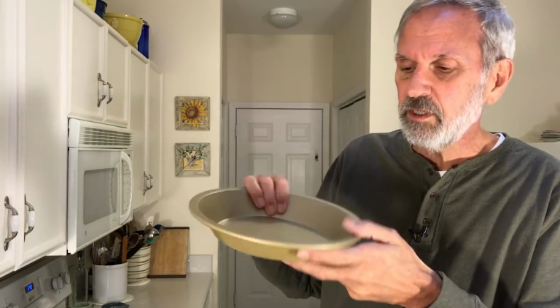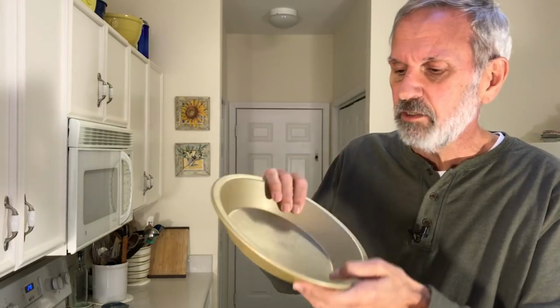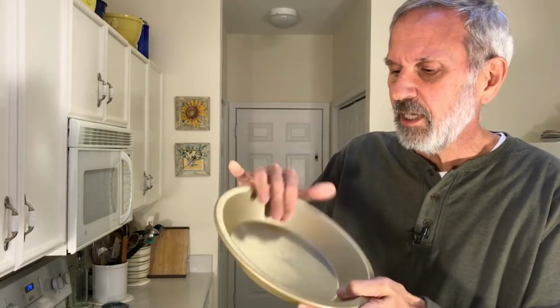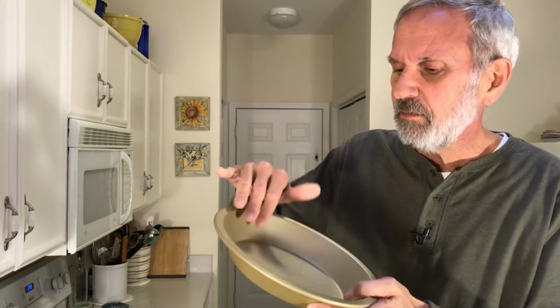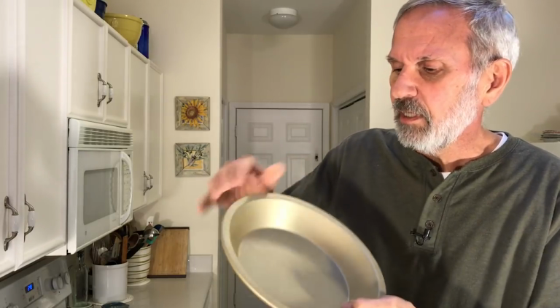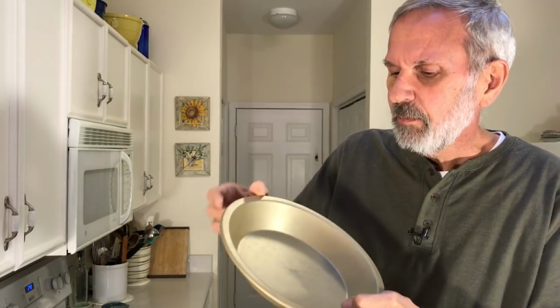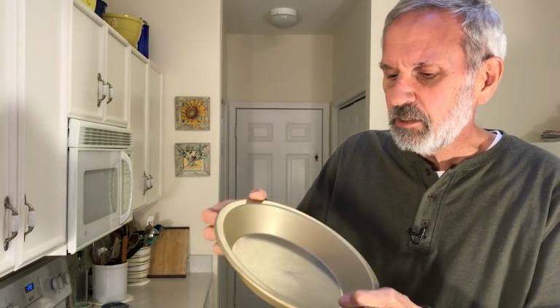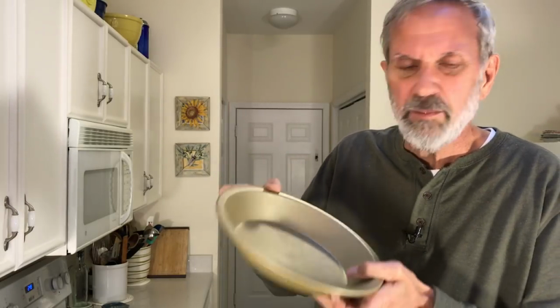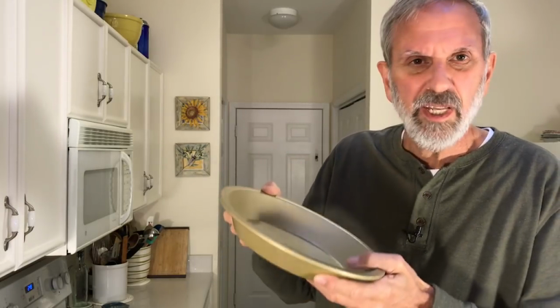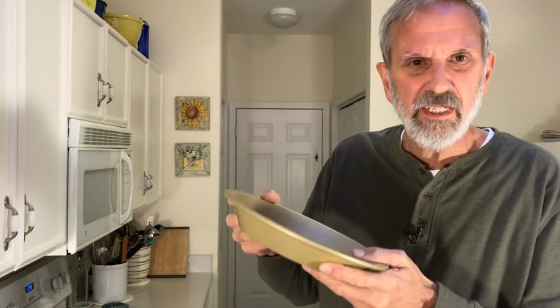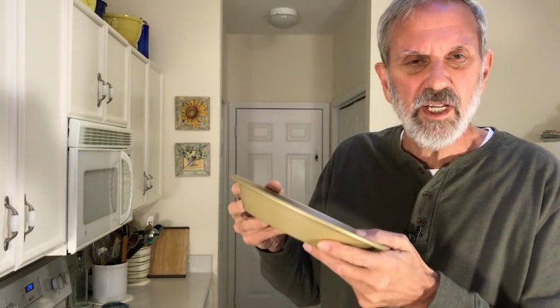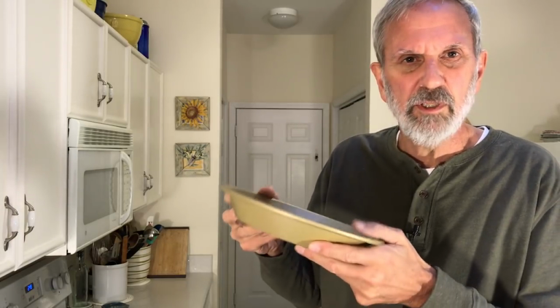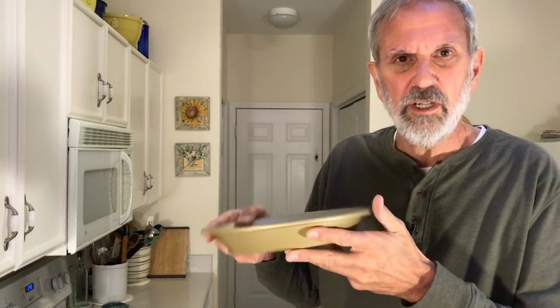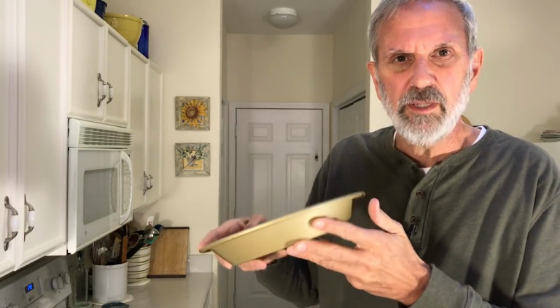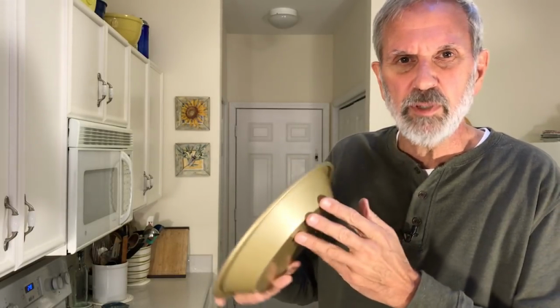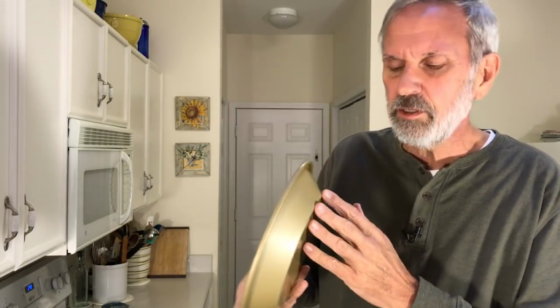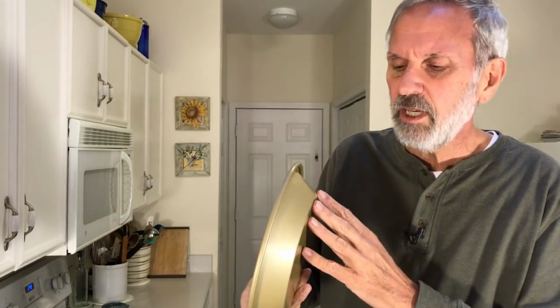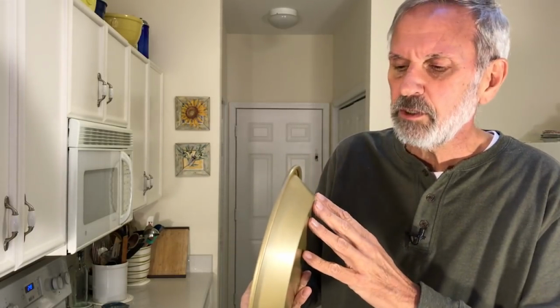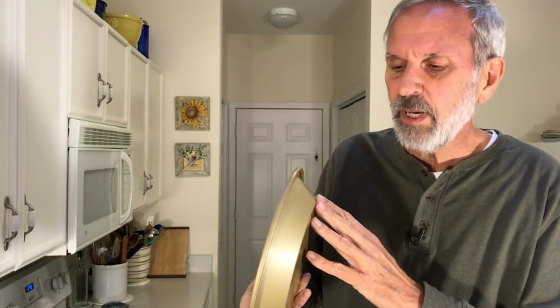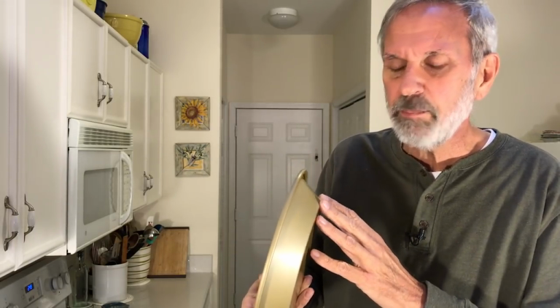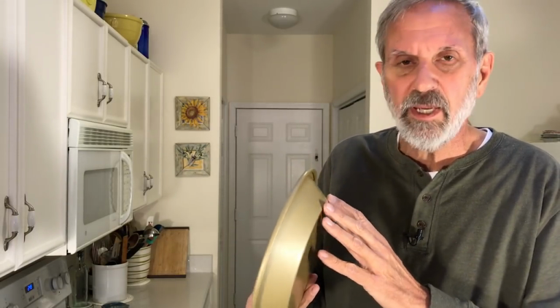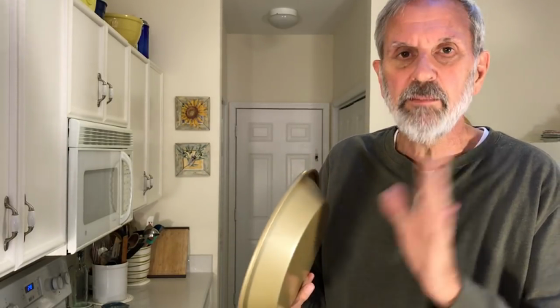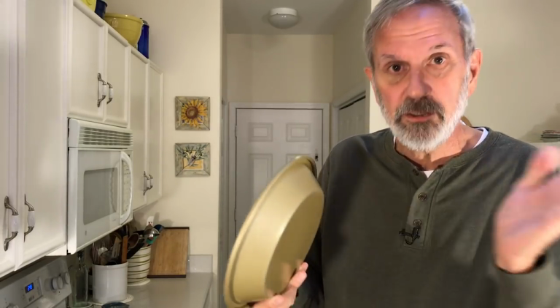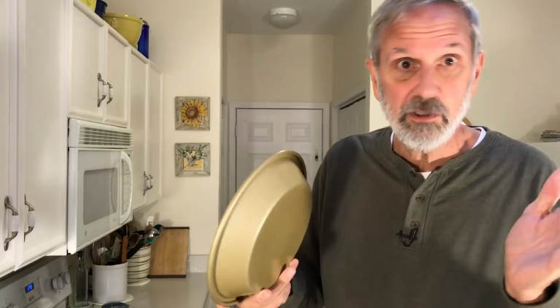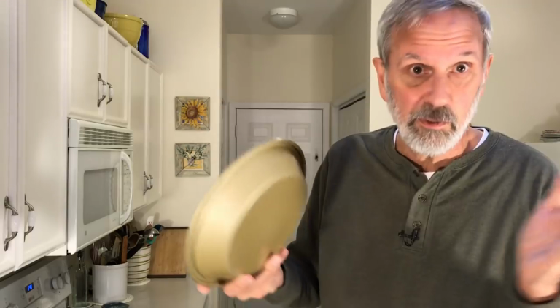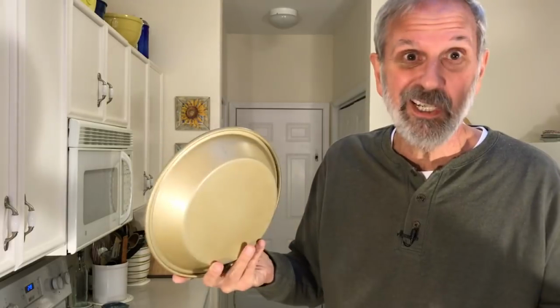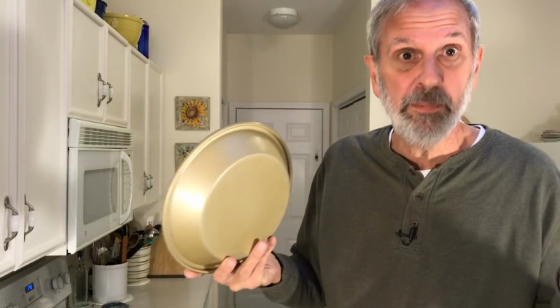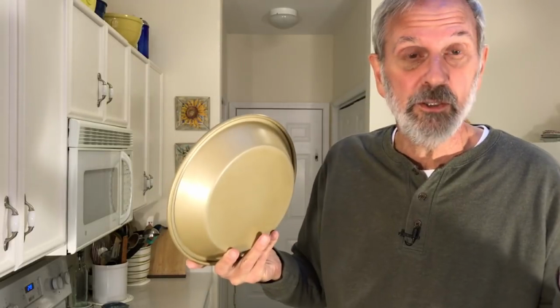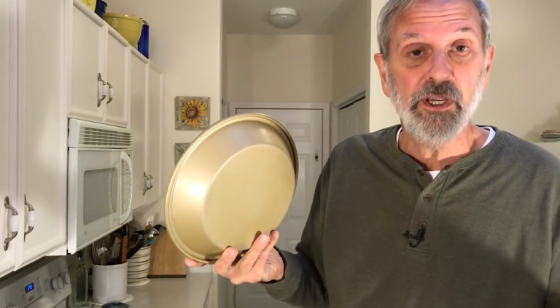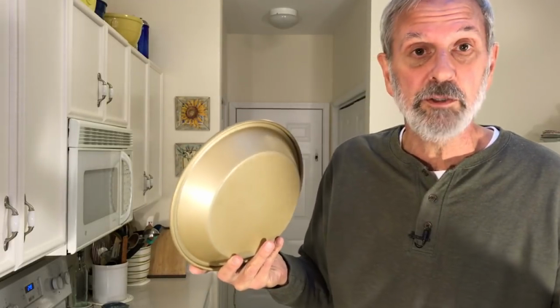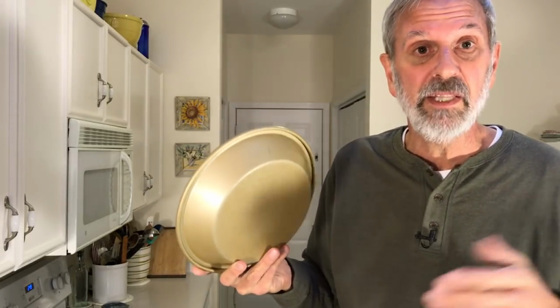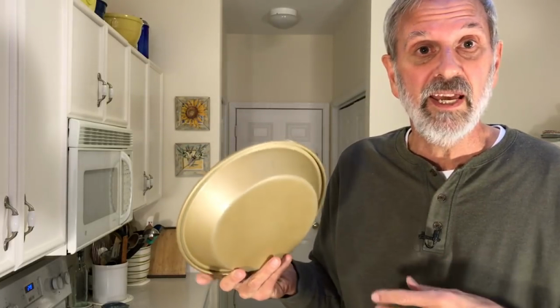It's kind of plain — not really a great presentation pie pan. But usually when you're eating pie, who cares about that?